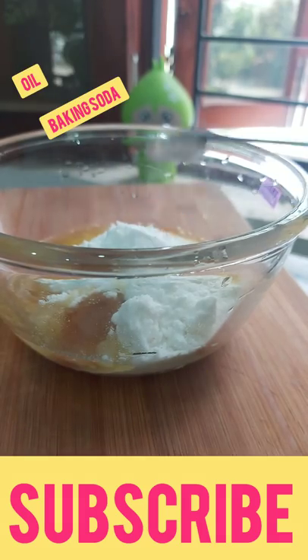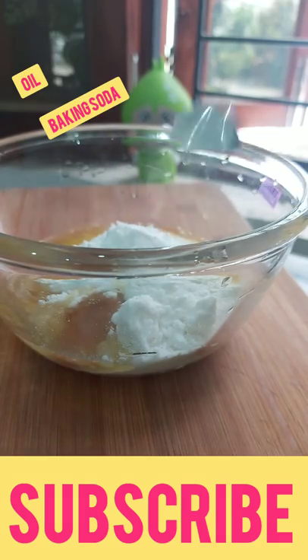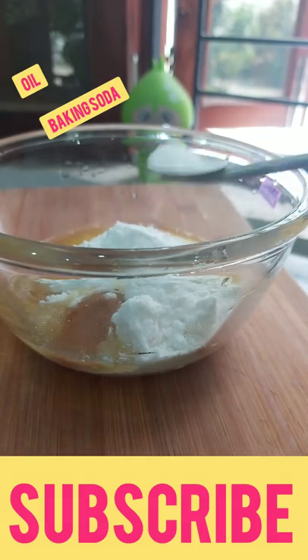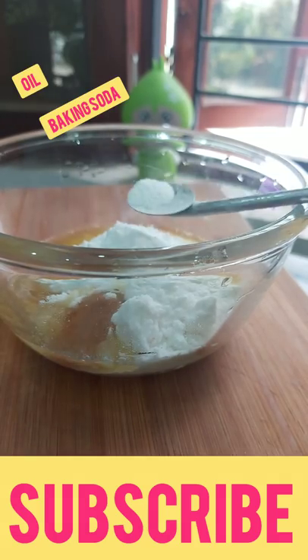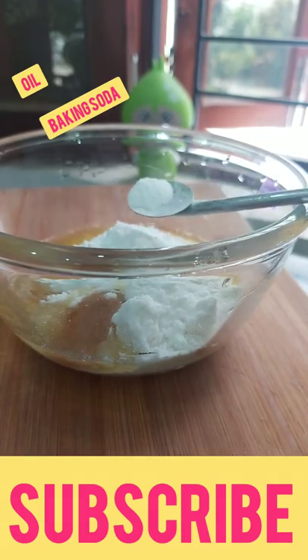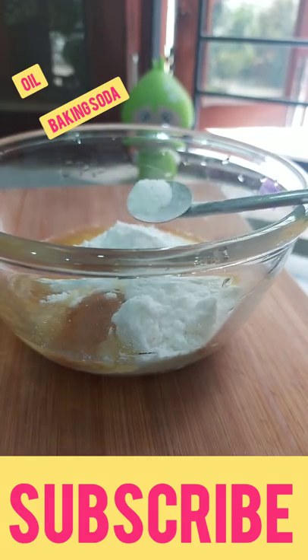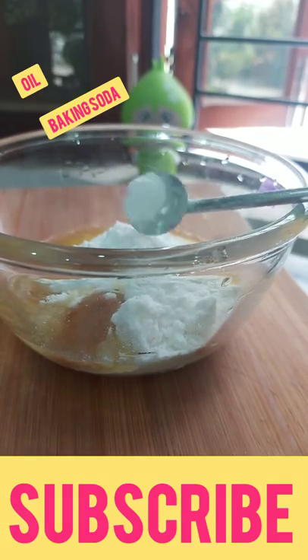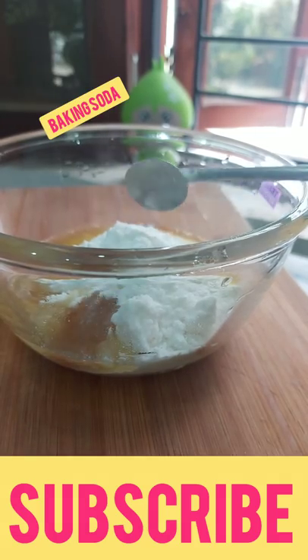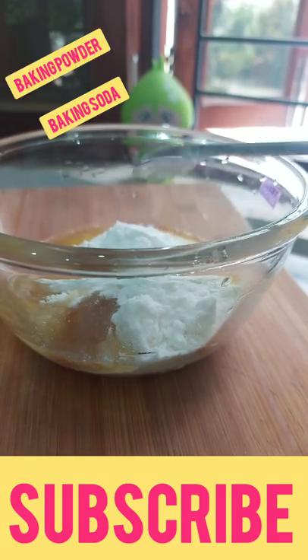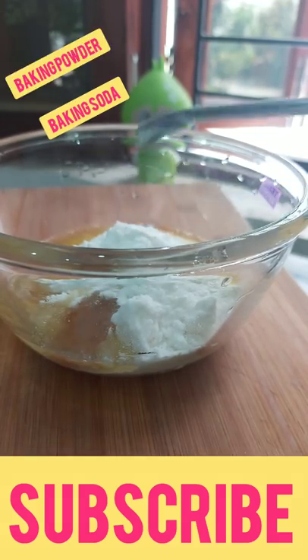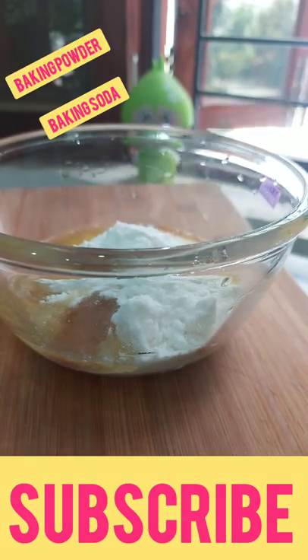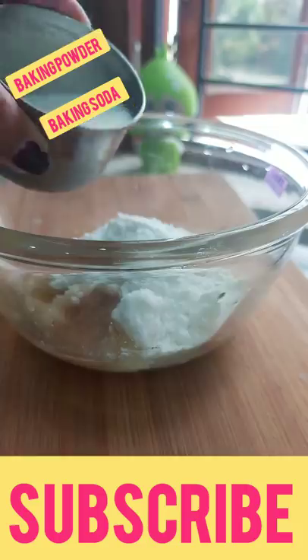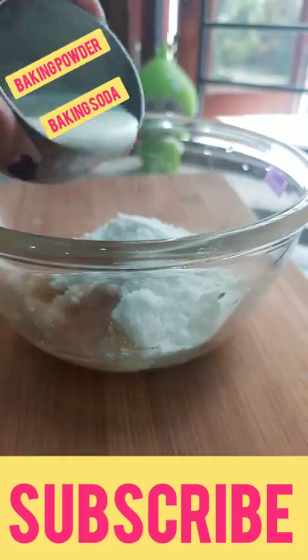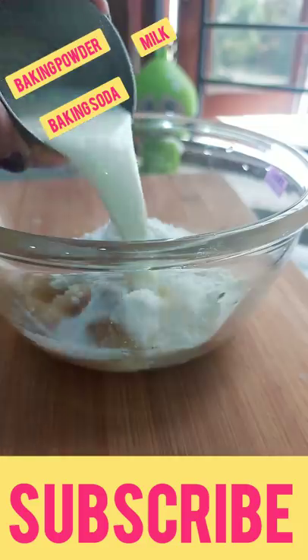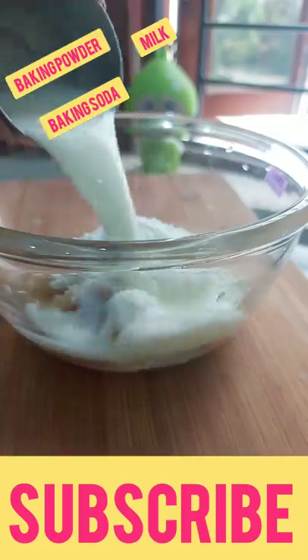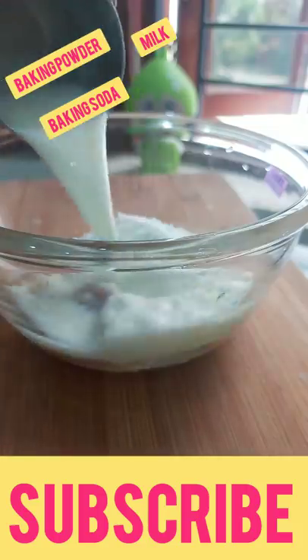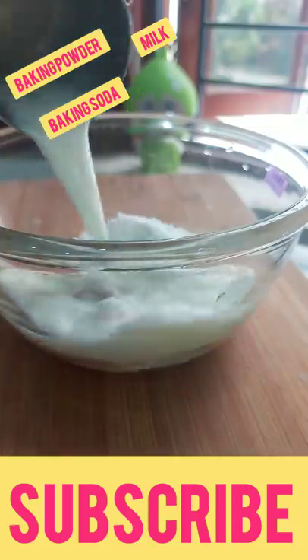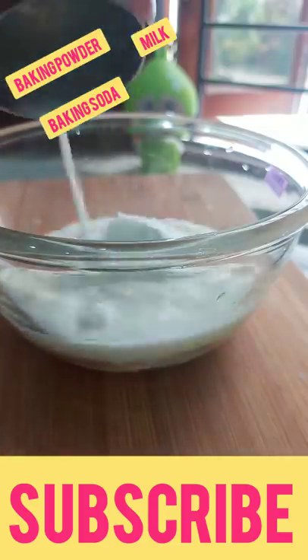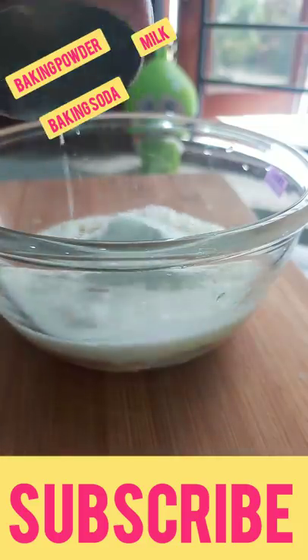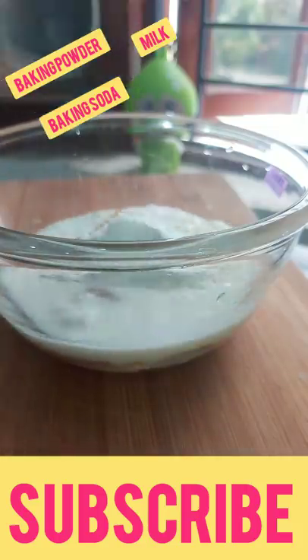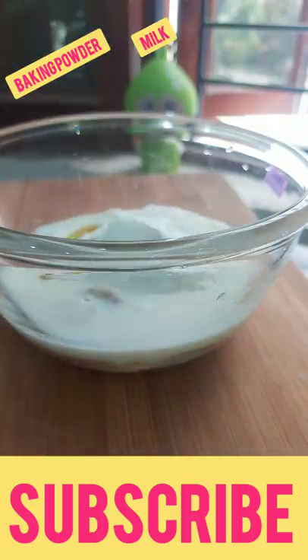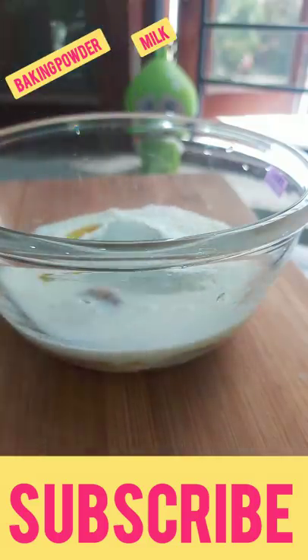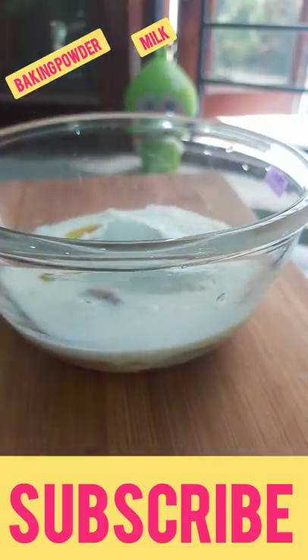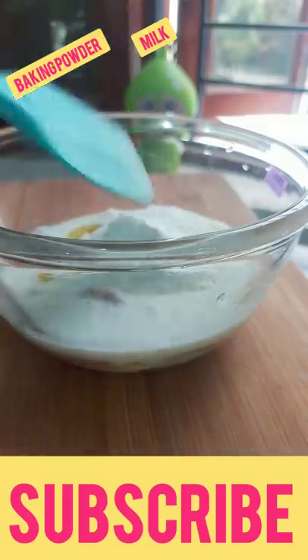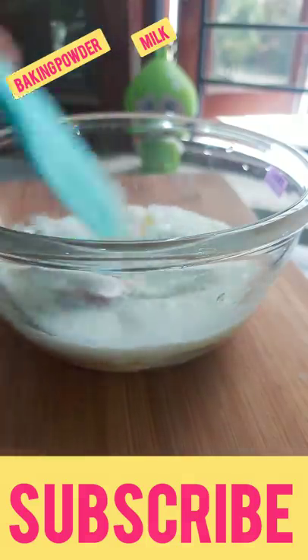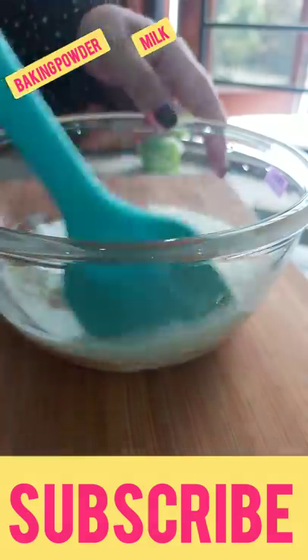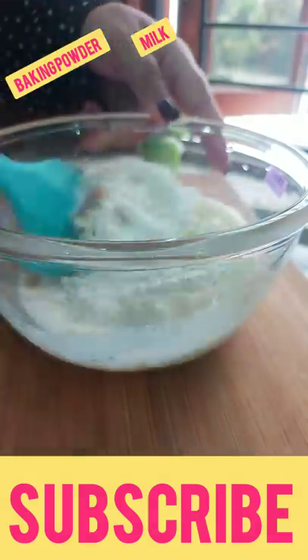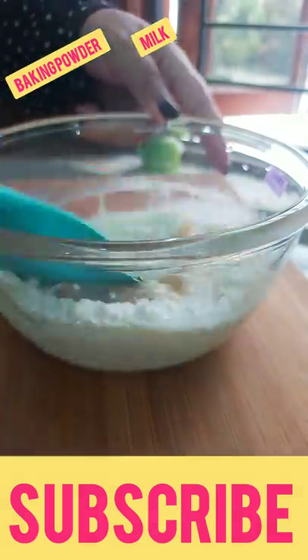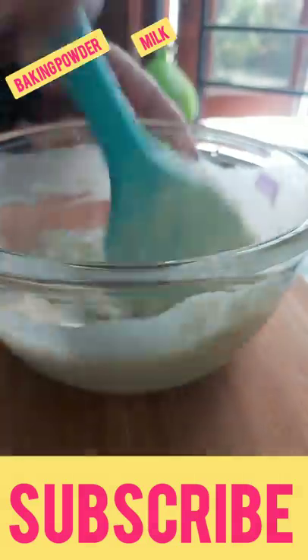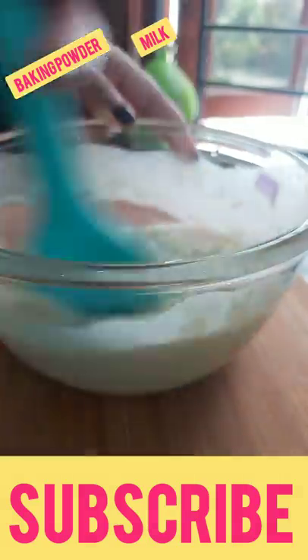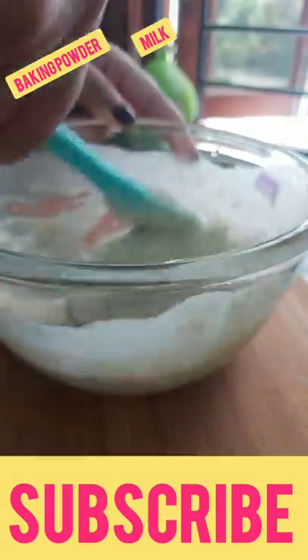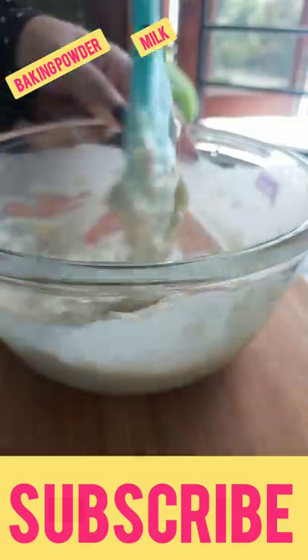A little teal, vanilla essence, a little bit of cheese, baking soda, baking powder, milk and everything.